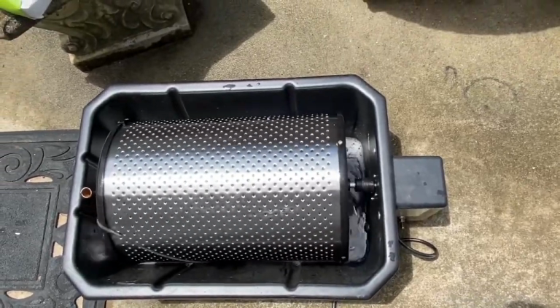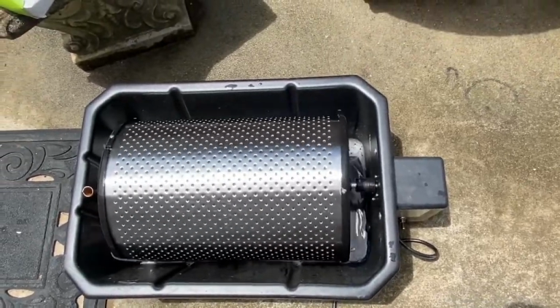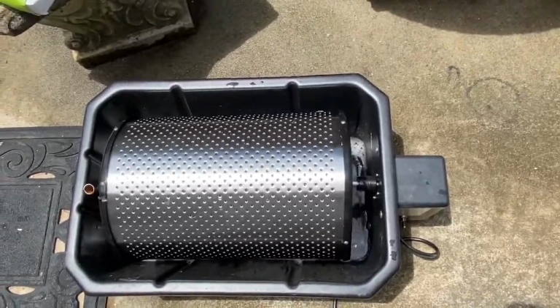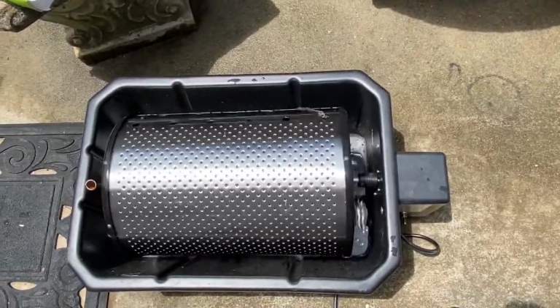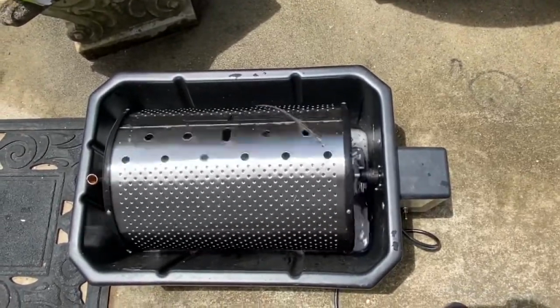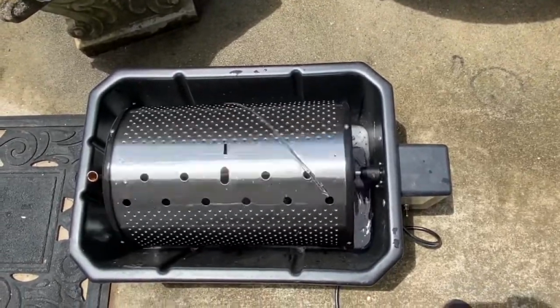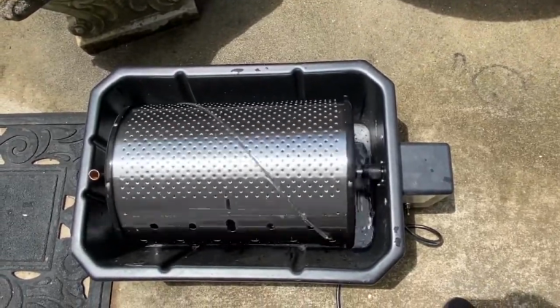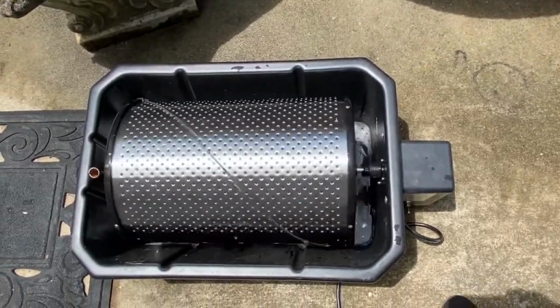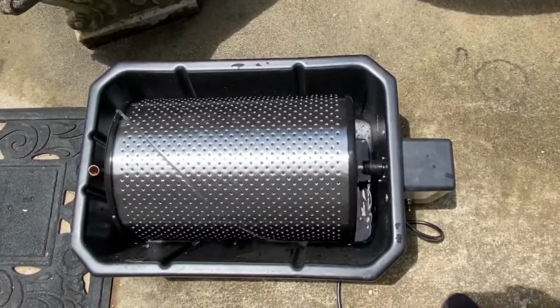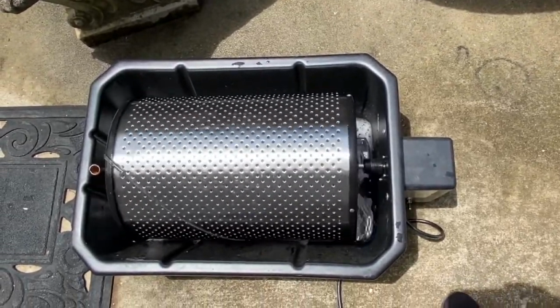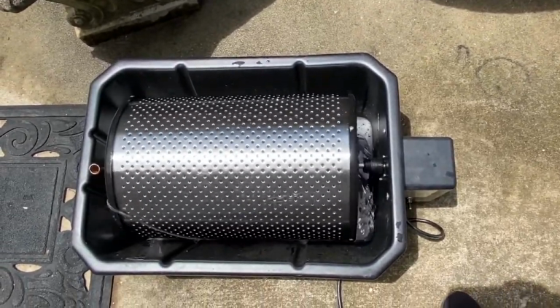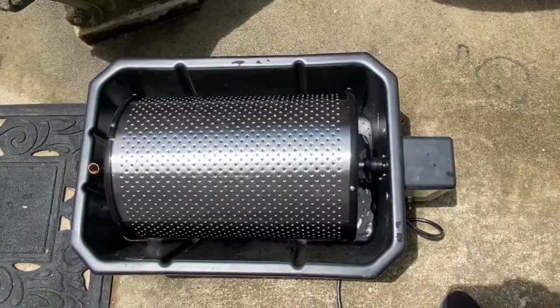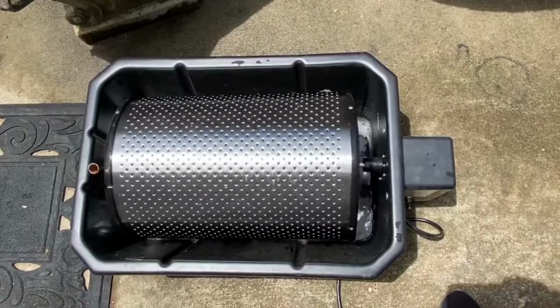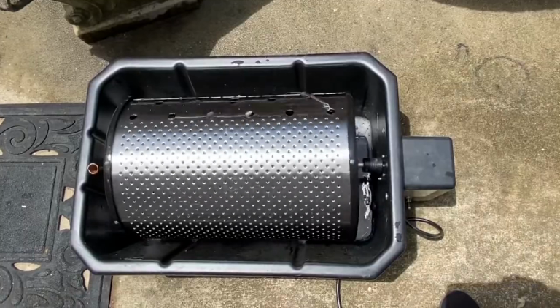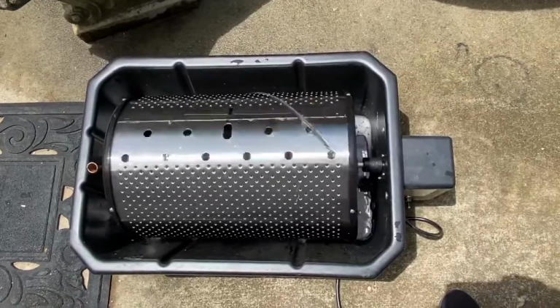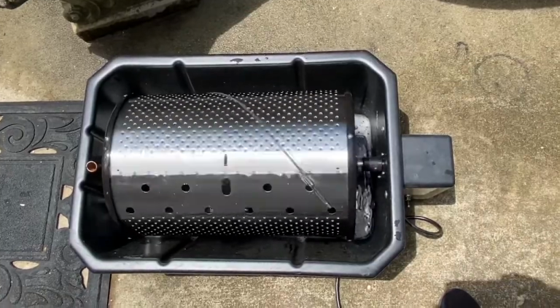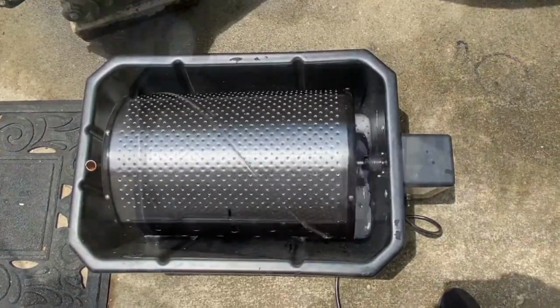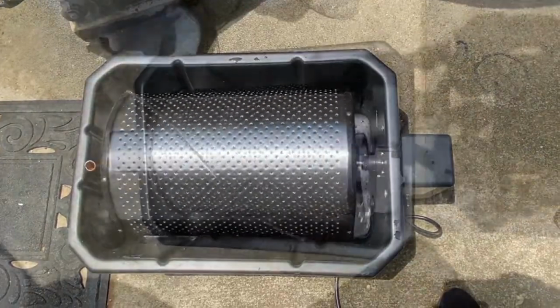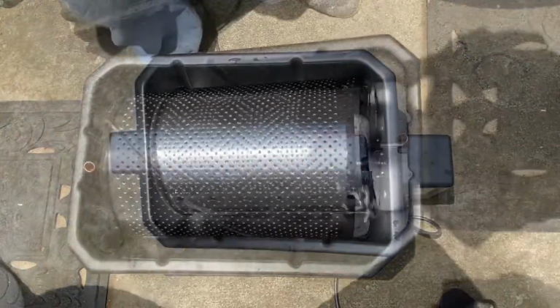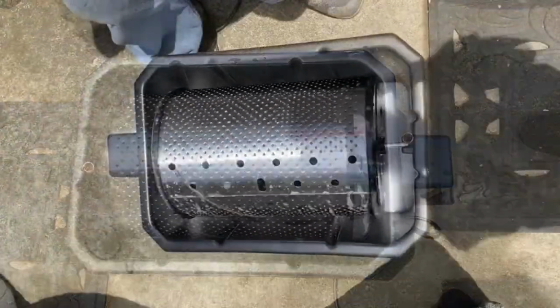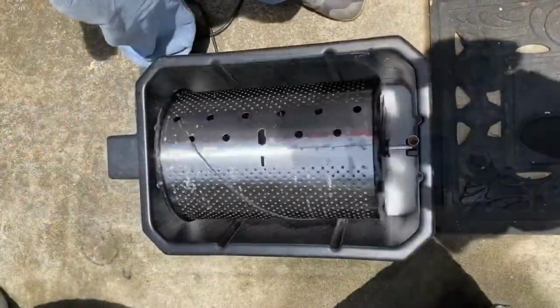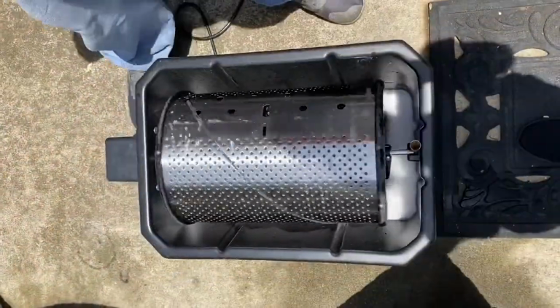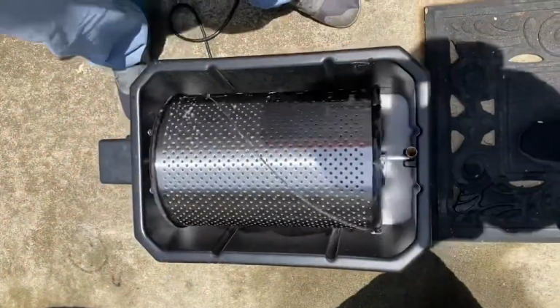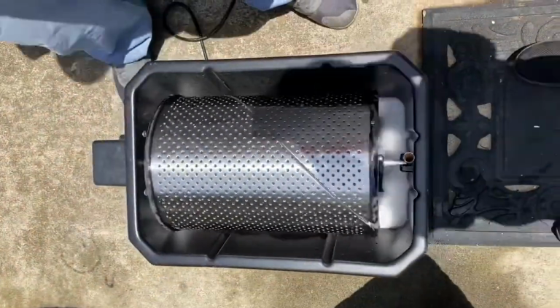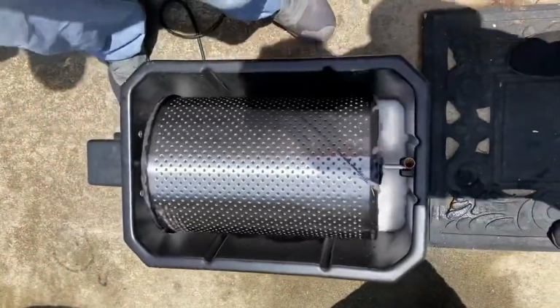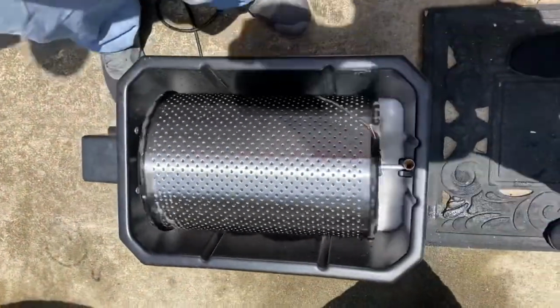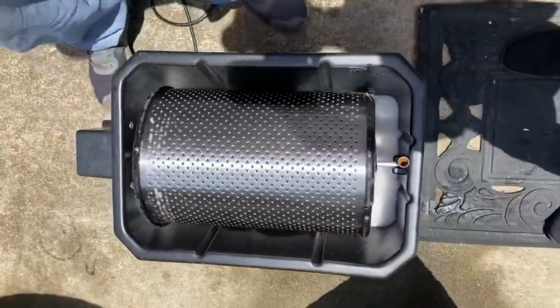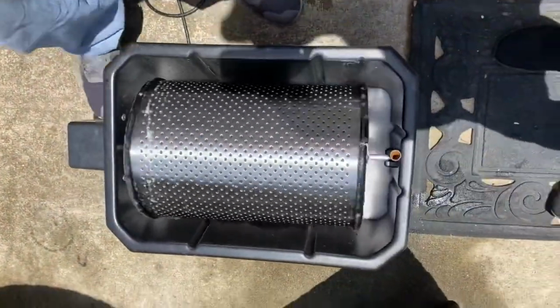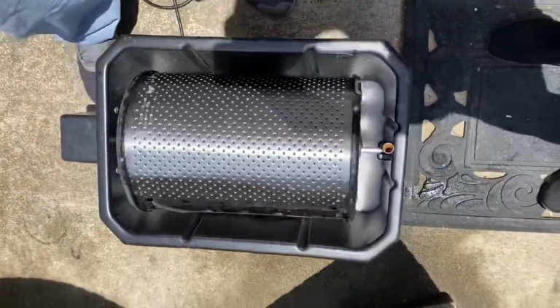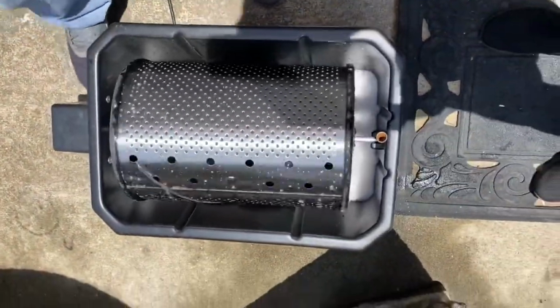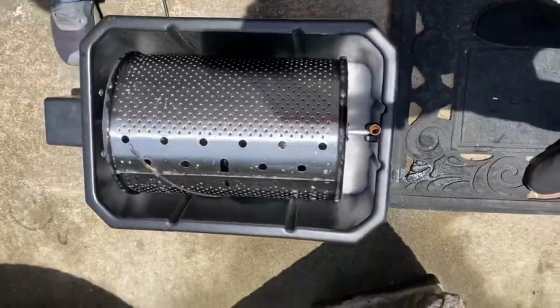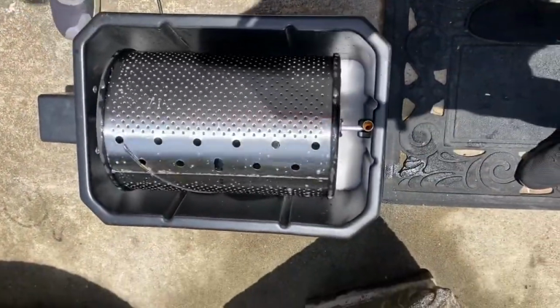Now at the end of our seven minutes, we're going to open it up and pour out the fish.